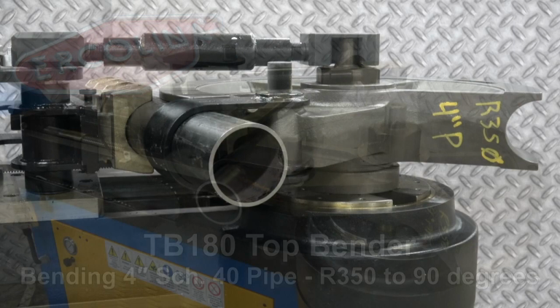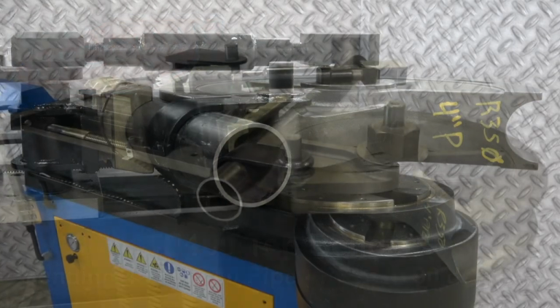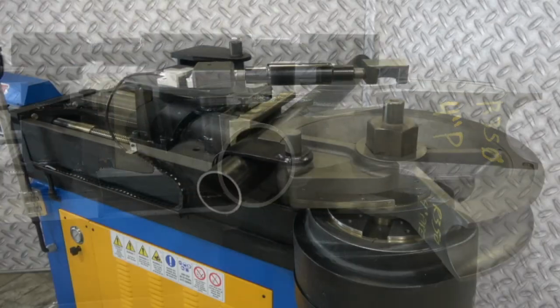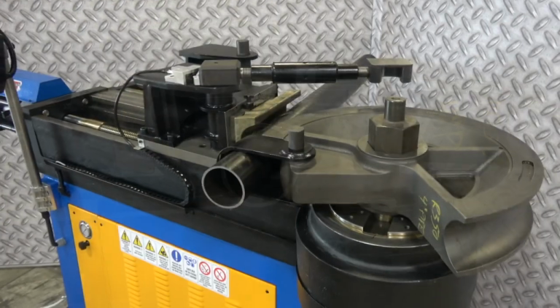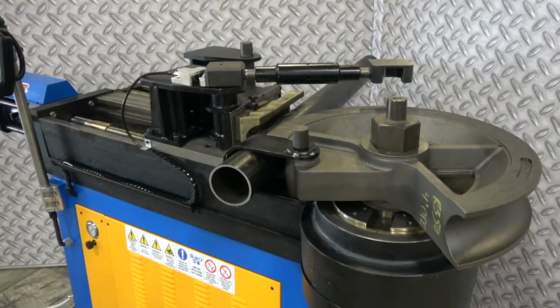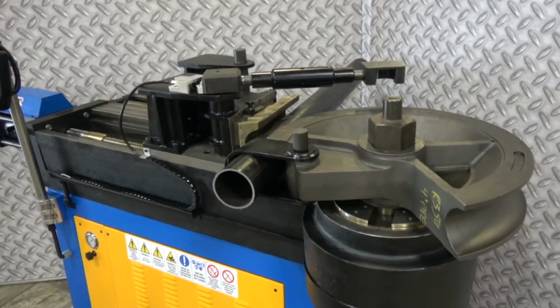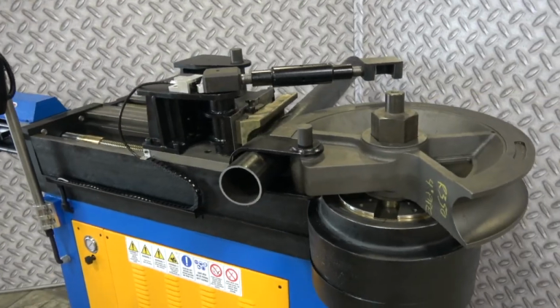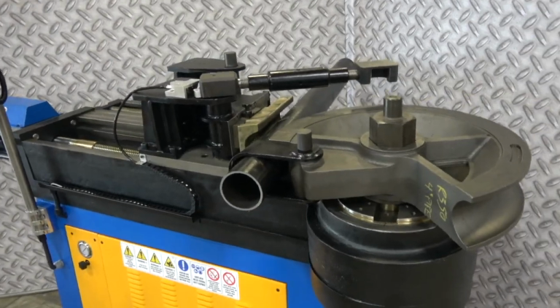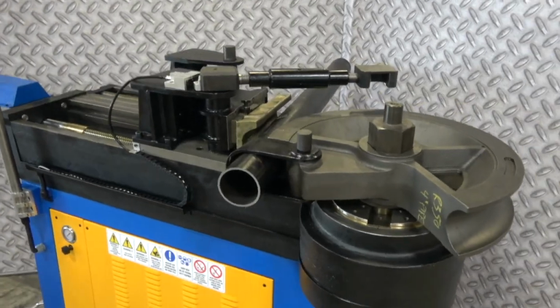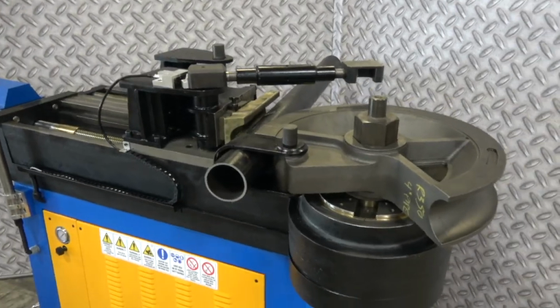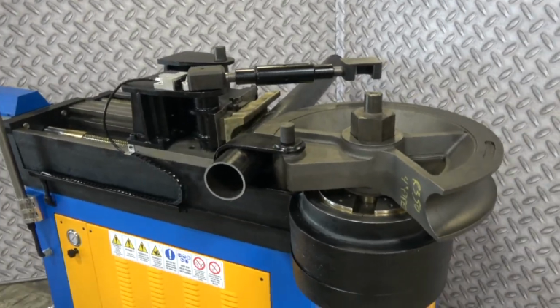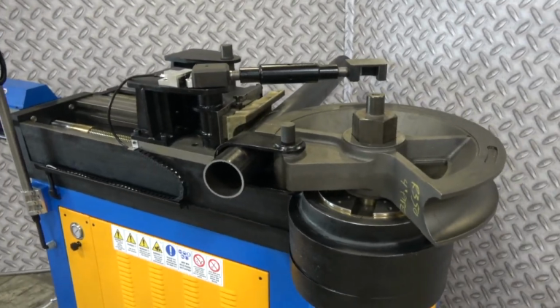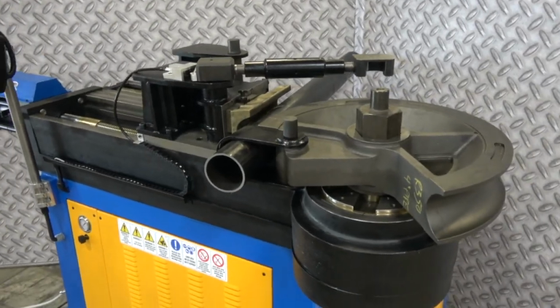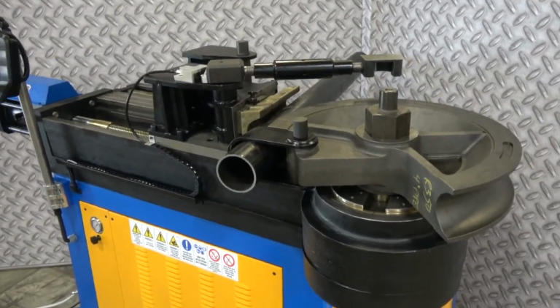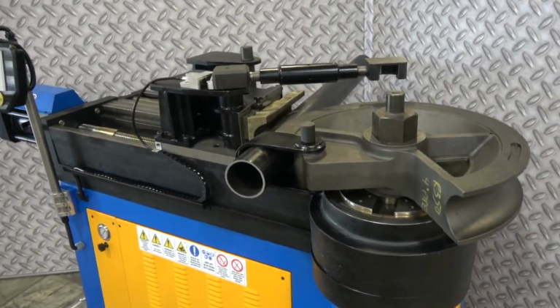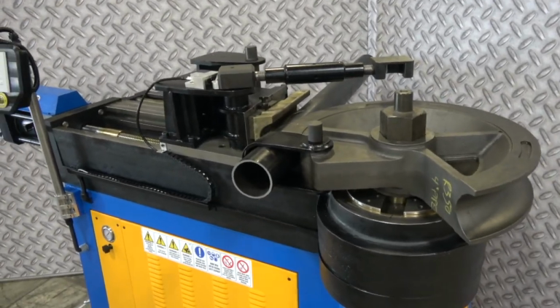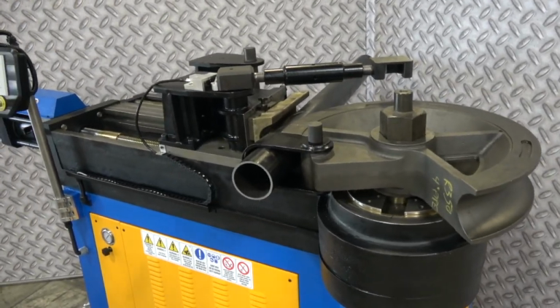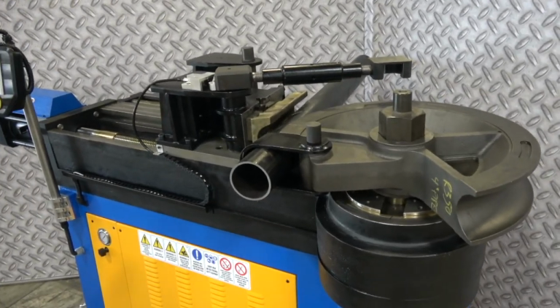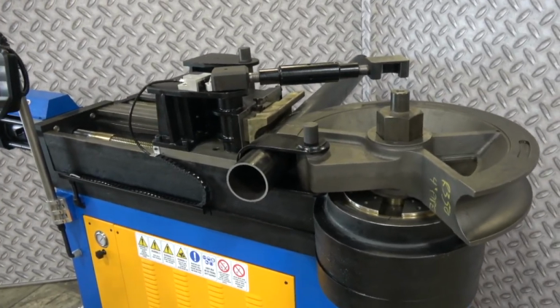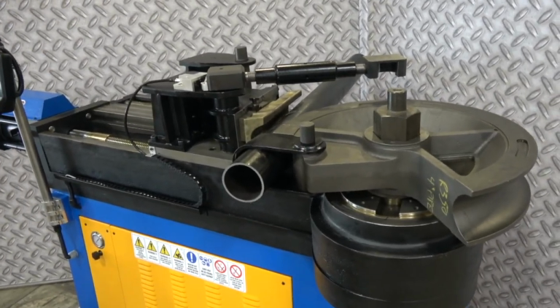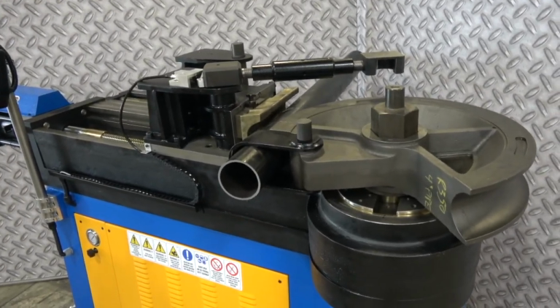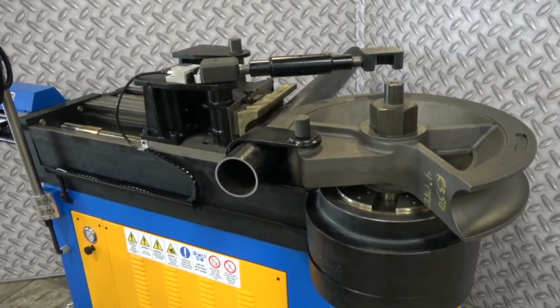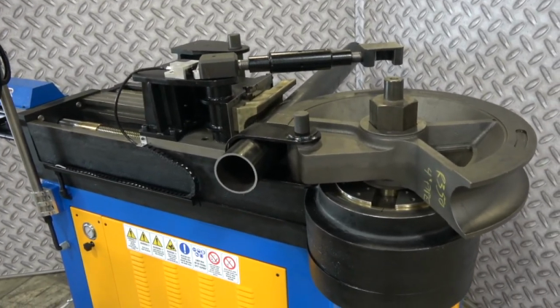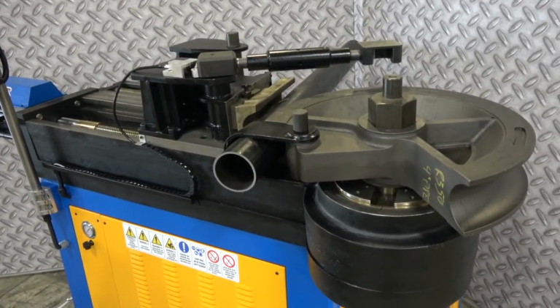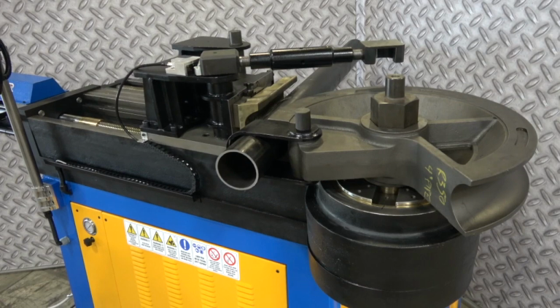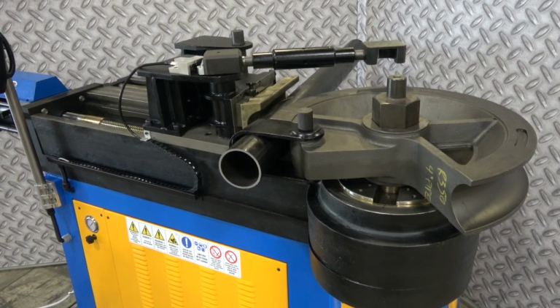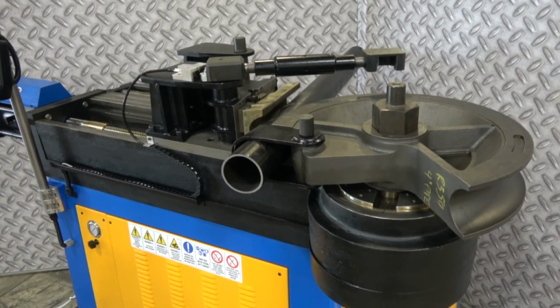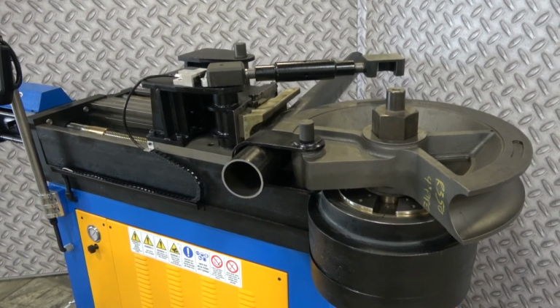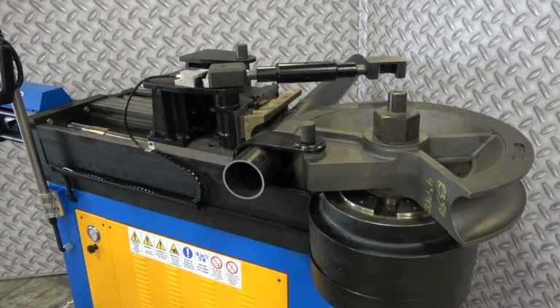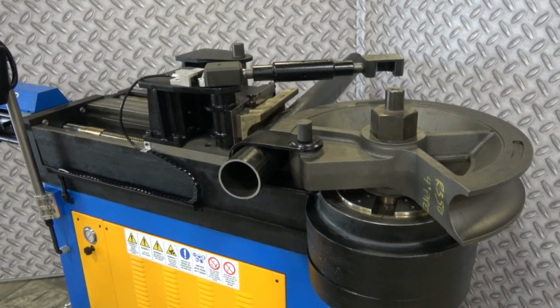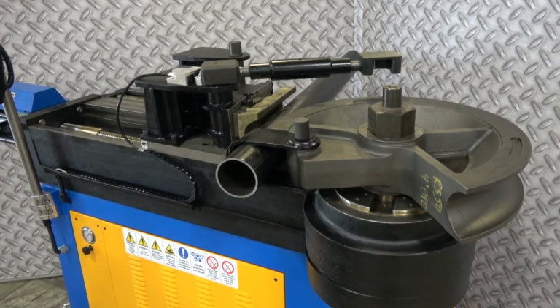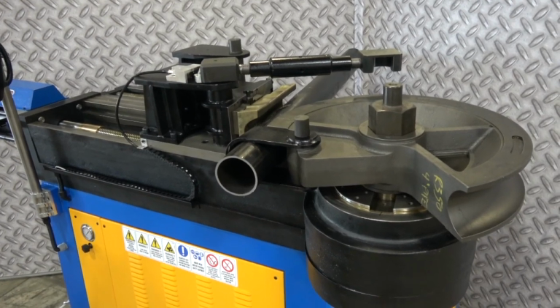We're going to make a bend with a TB180, going to bend some 4-inch schedule 40 pipe with us on an R350 radius.